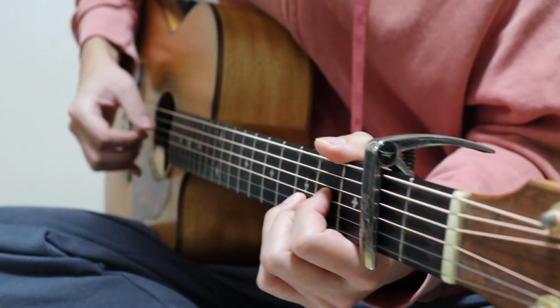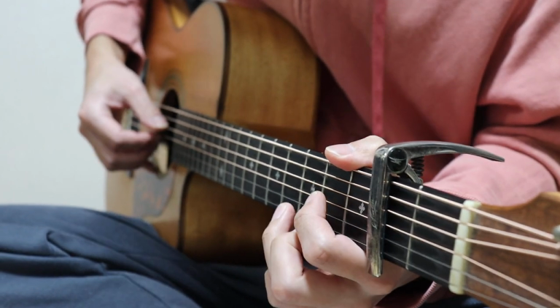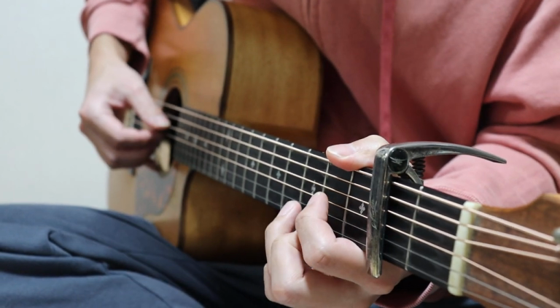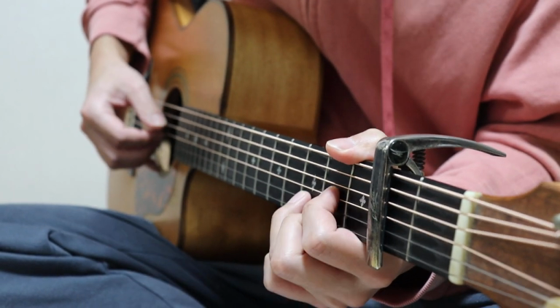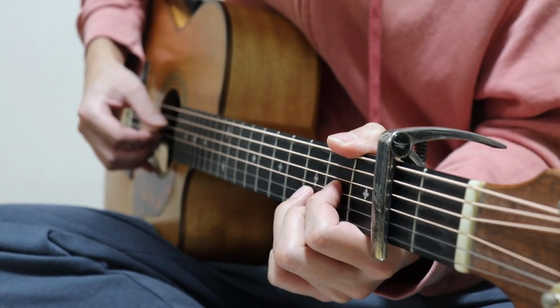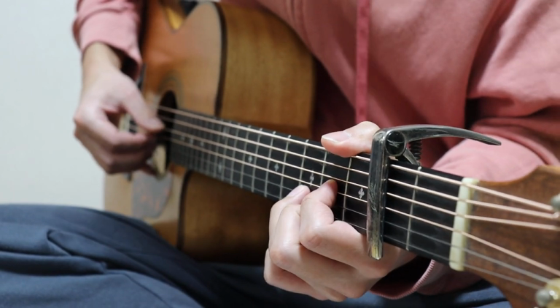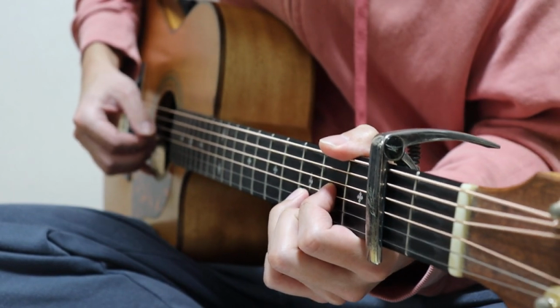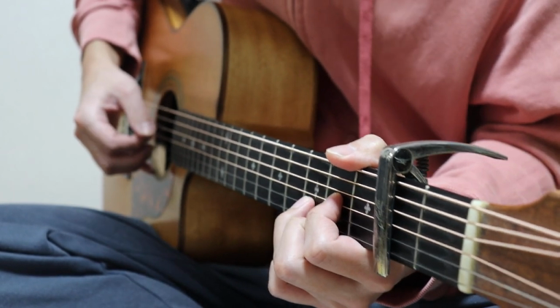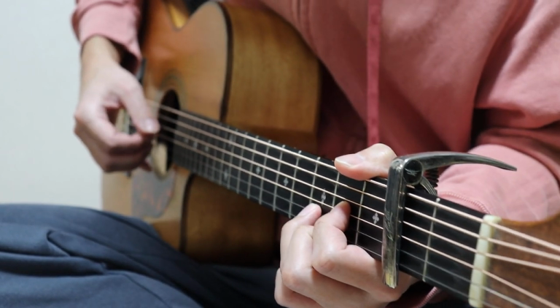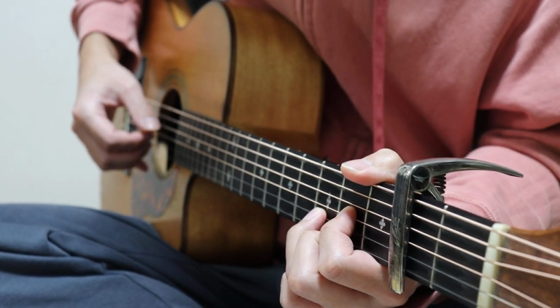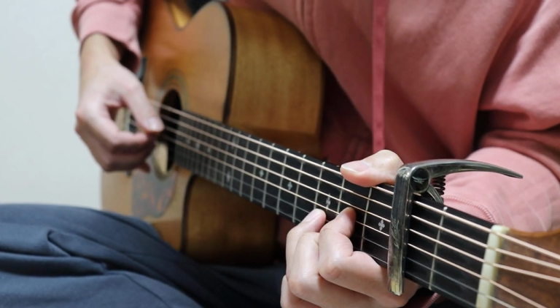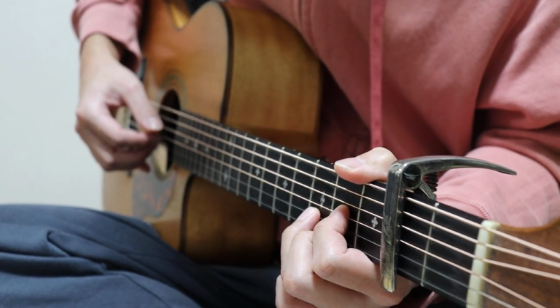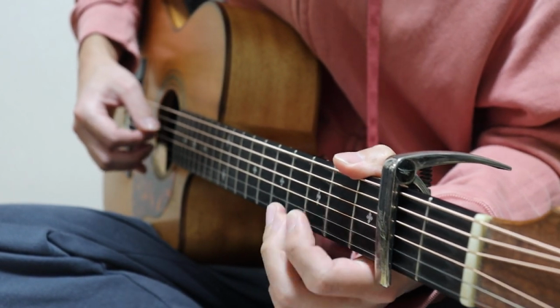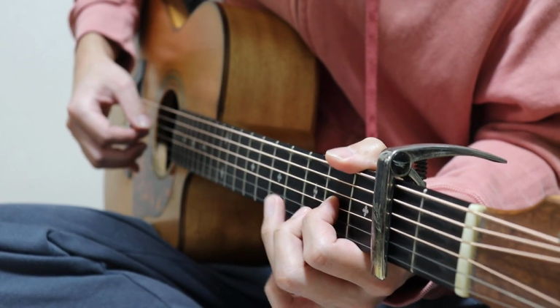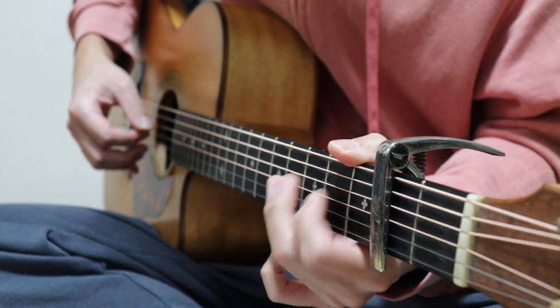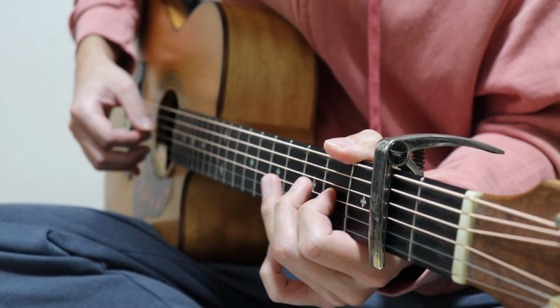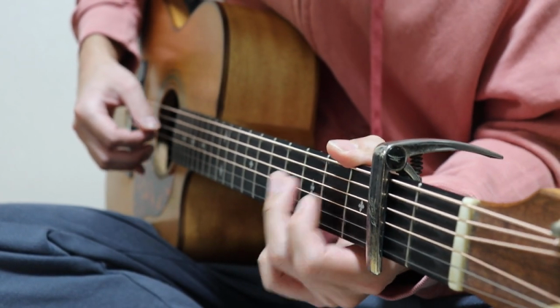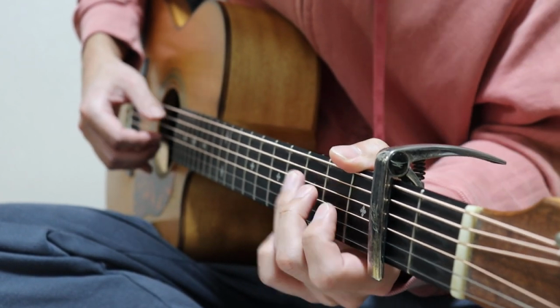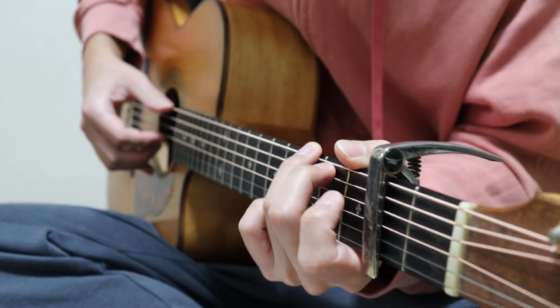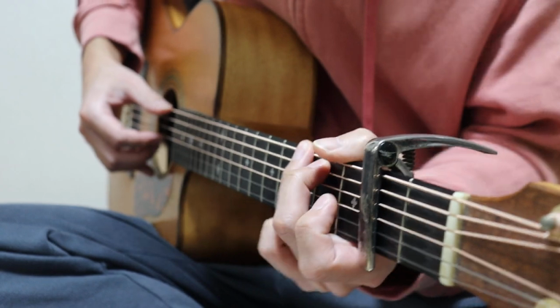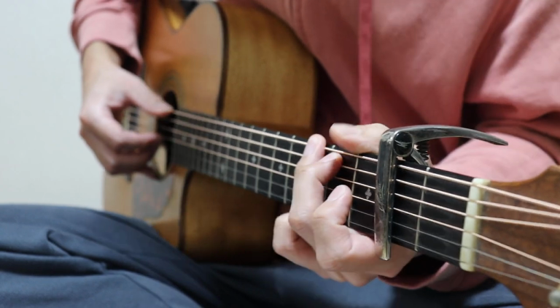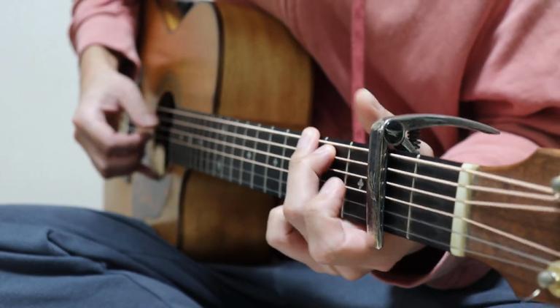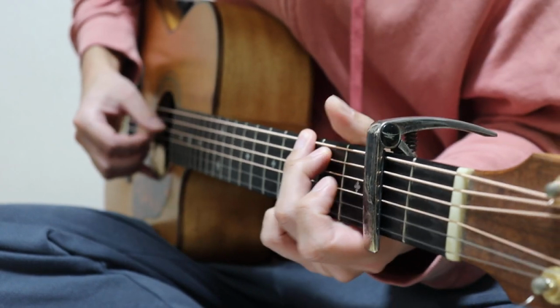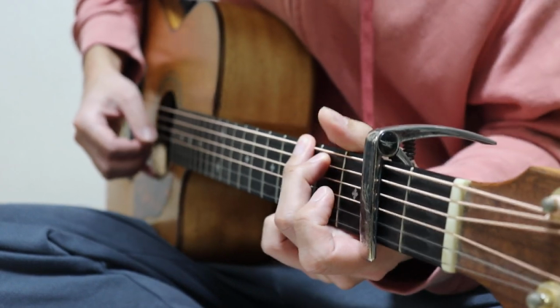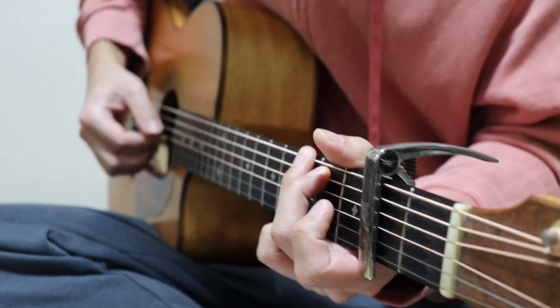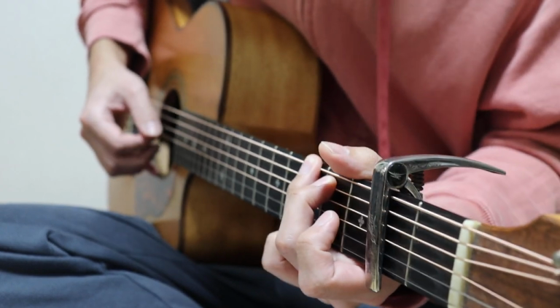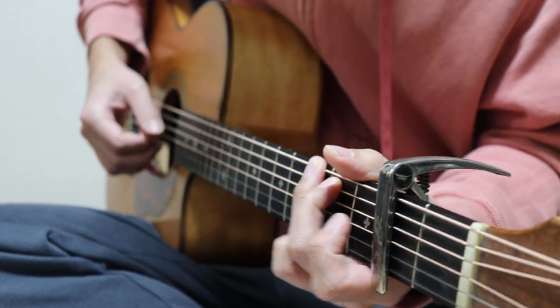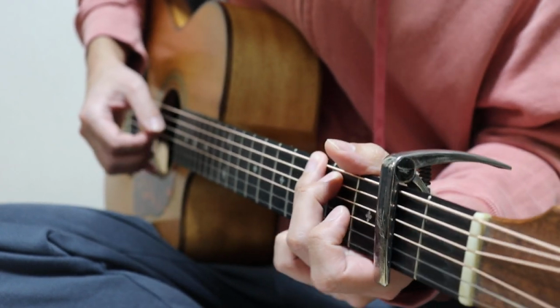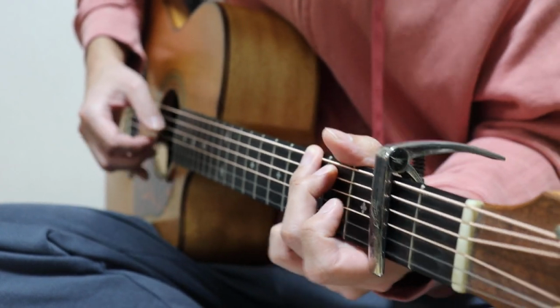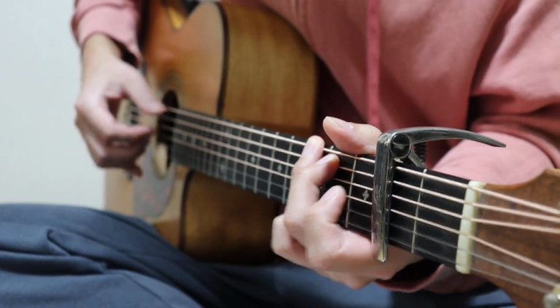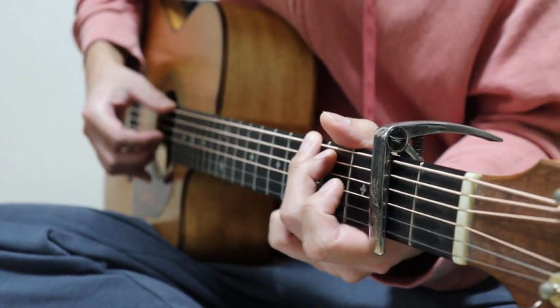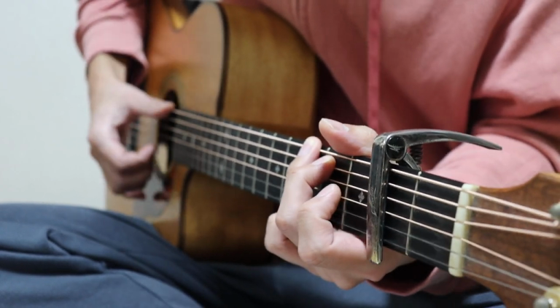曲自体はキーGで、よく出てくるコード進行です。参考になると思うので、ぜひ練習していきましょう。